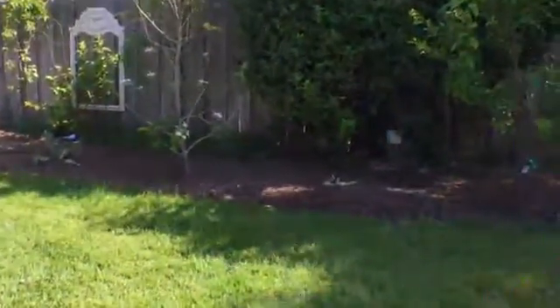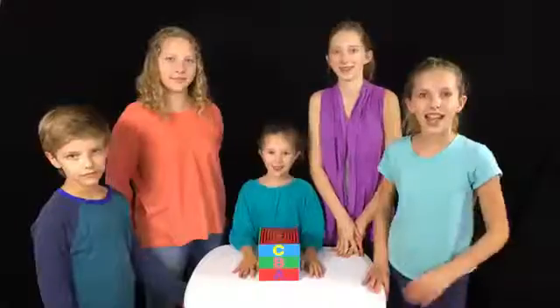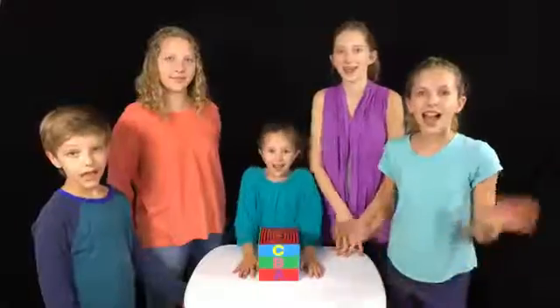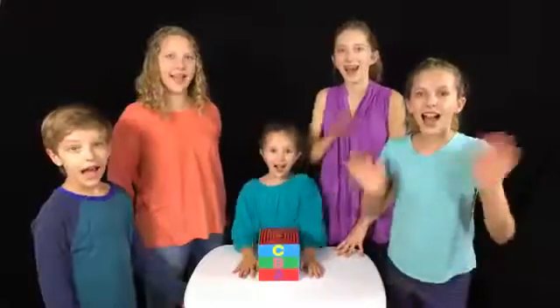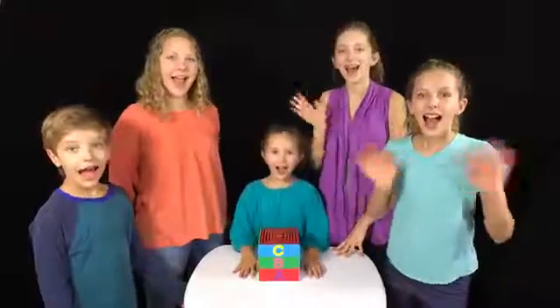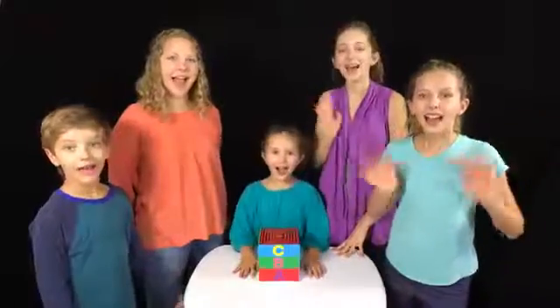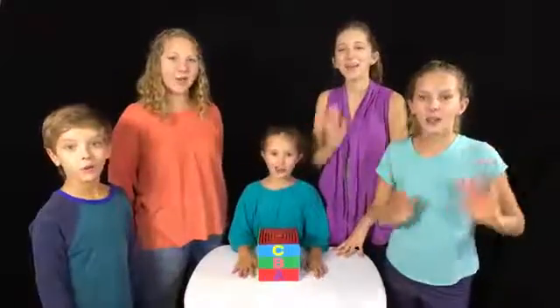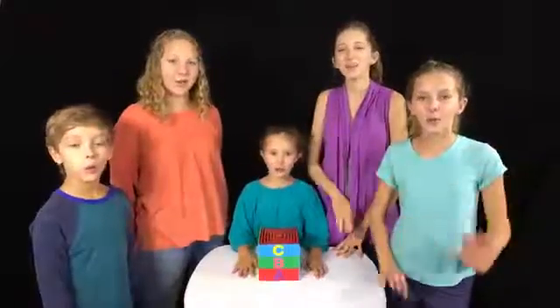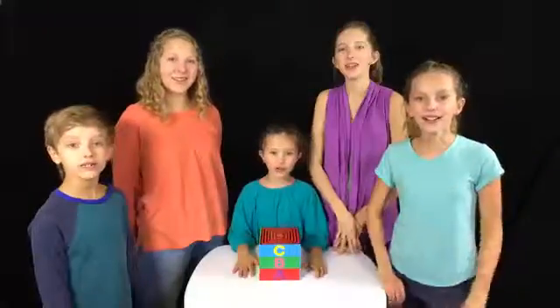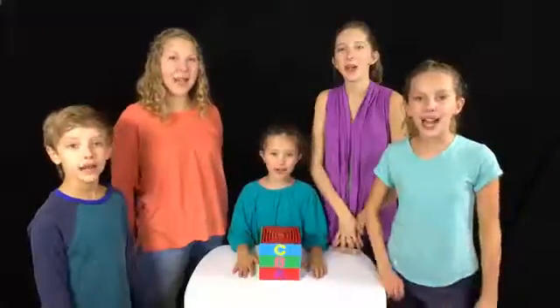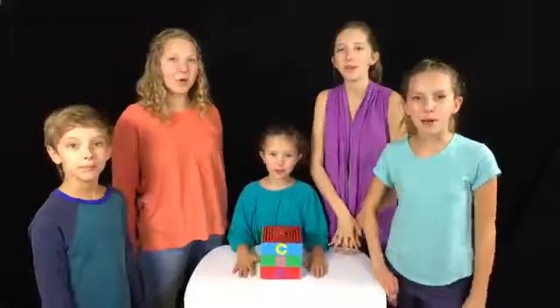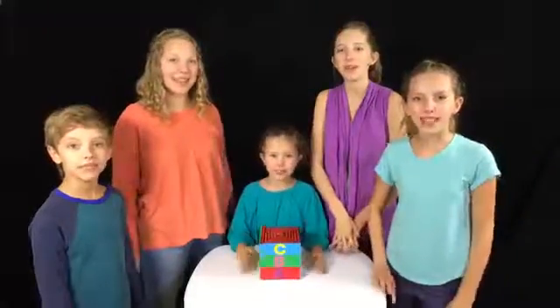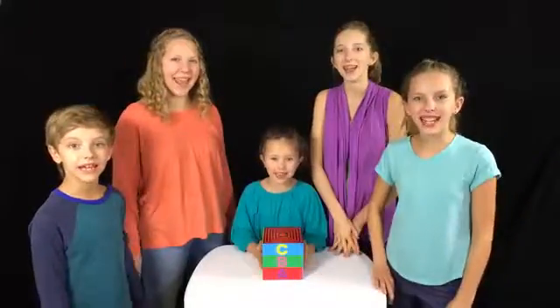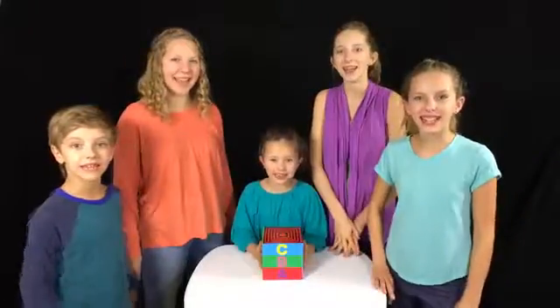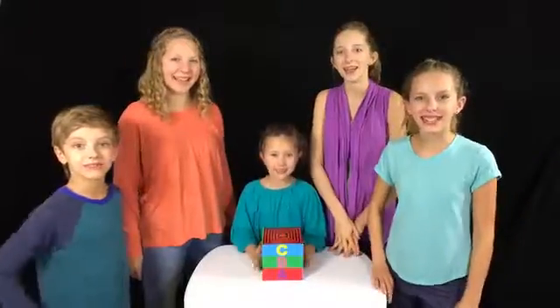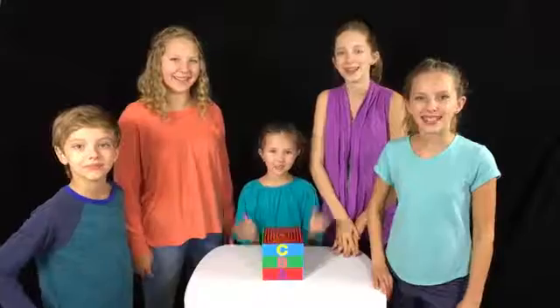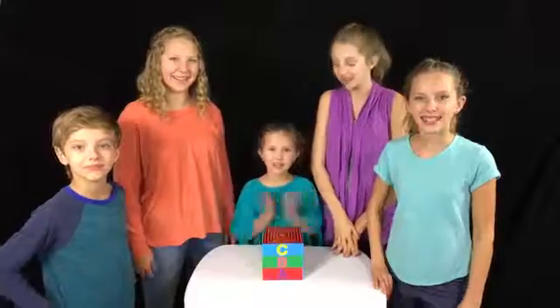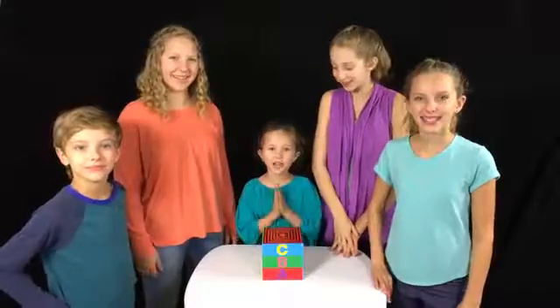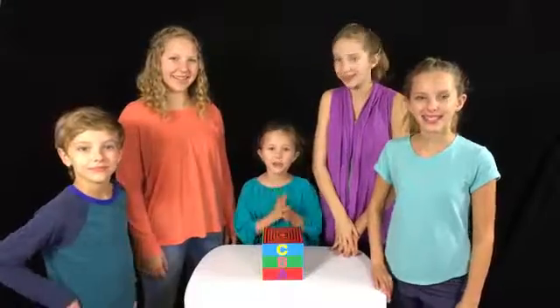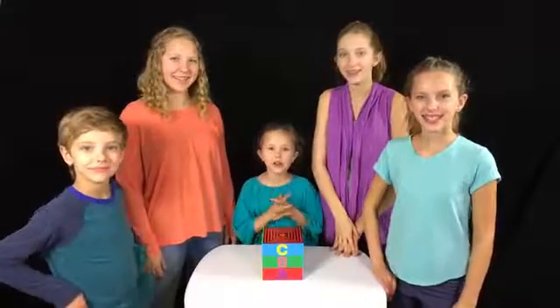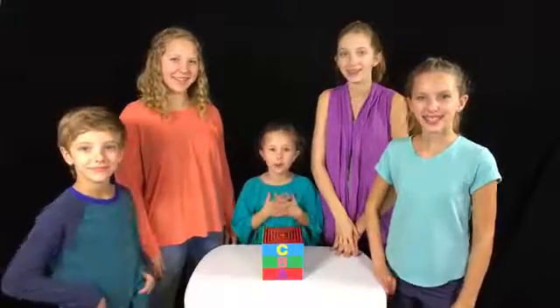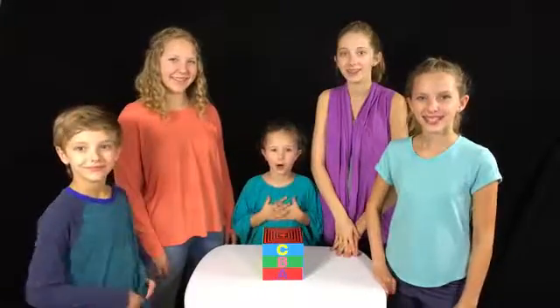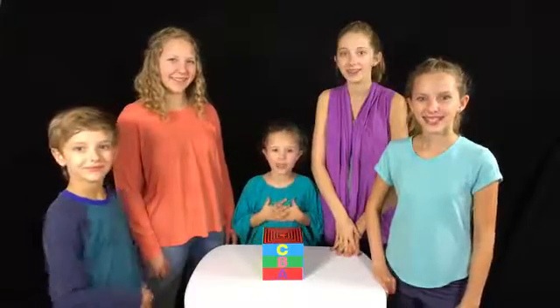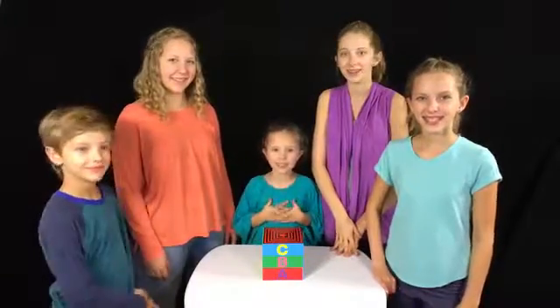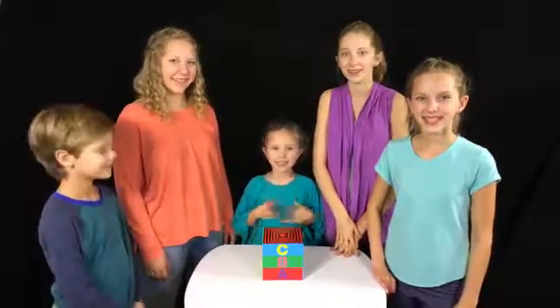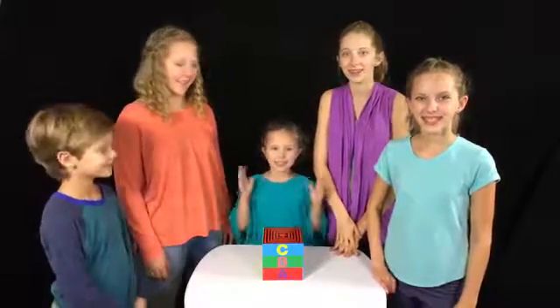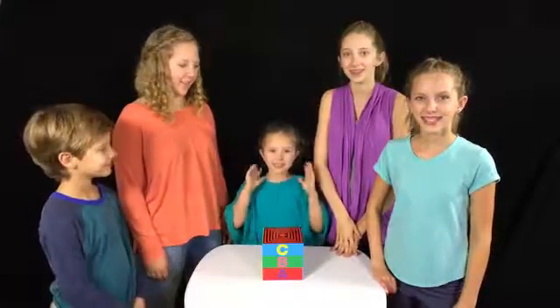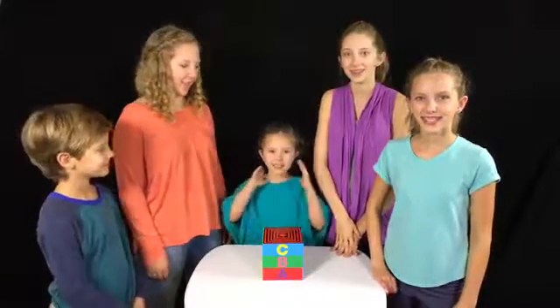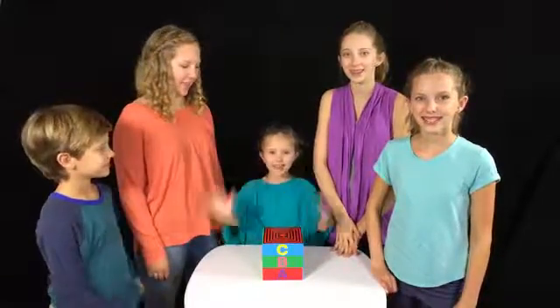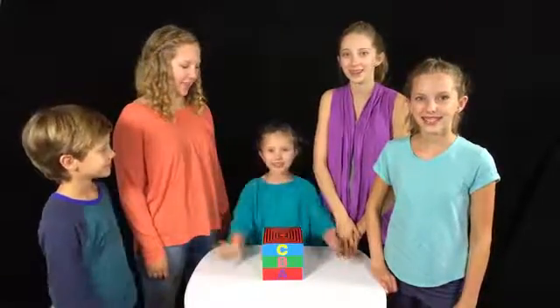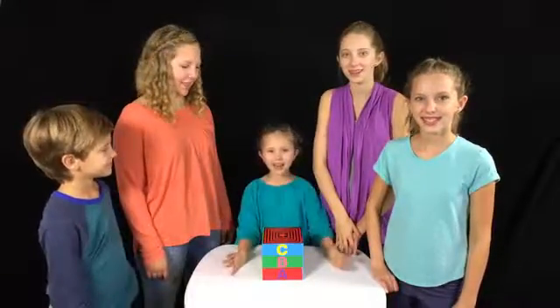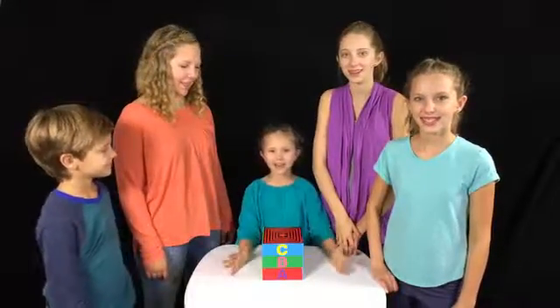Hi! We're Signpost Kids! Today we are unboxing stacking letters!